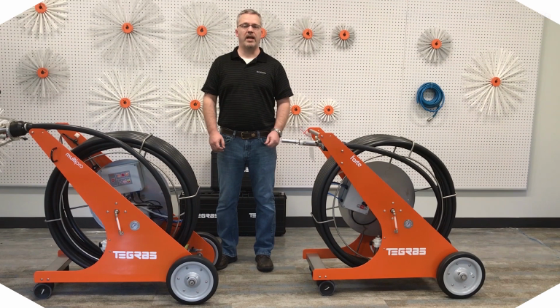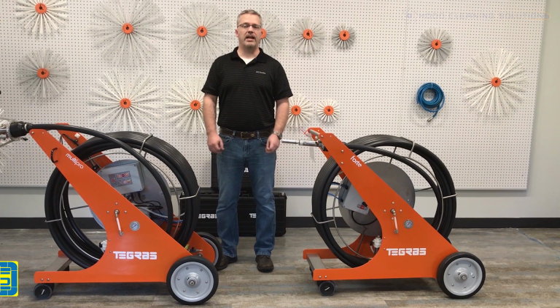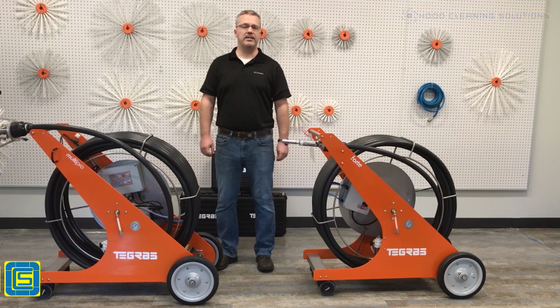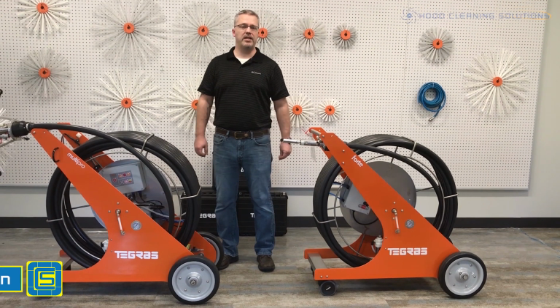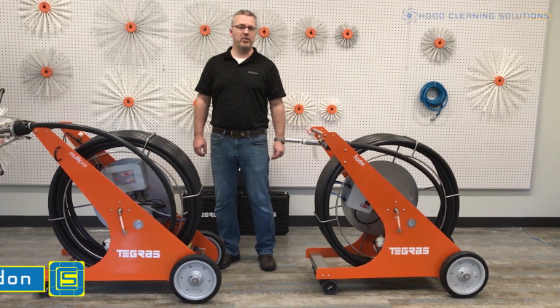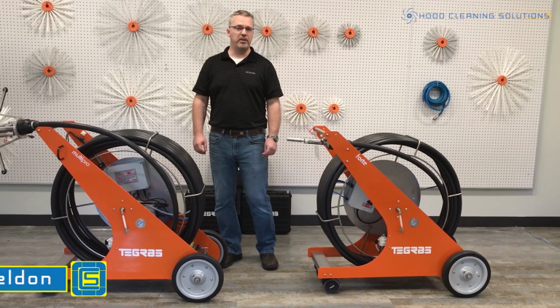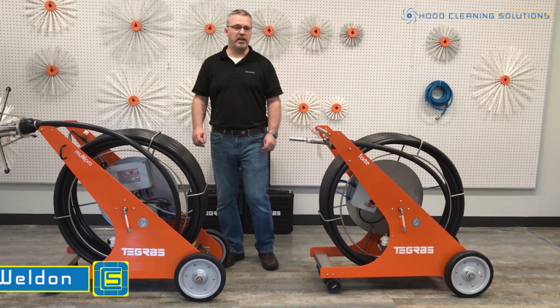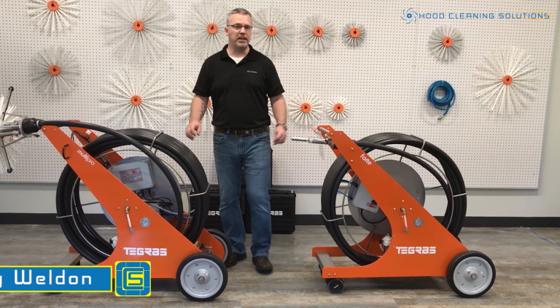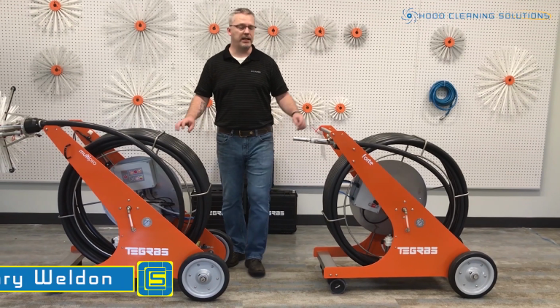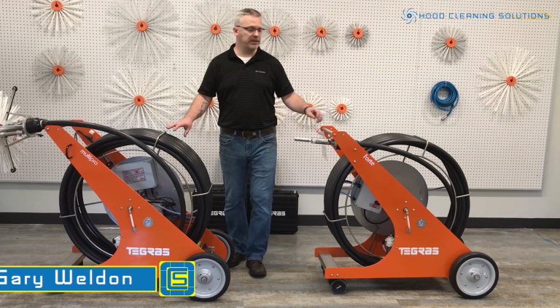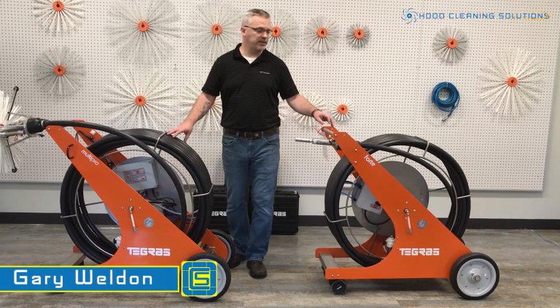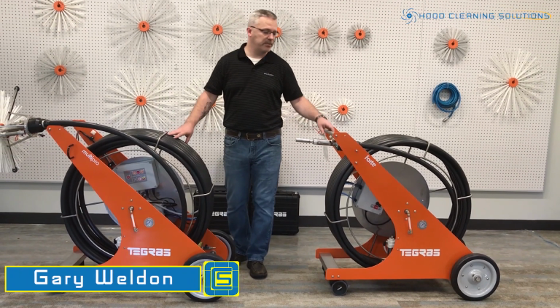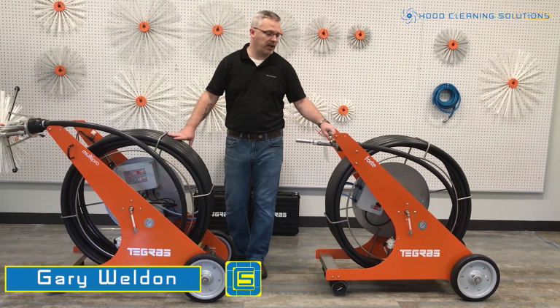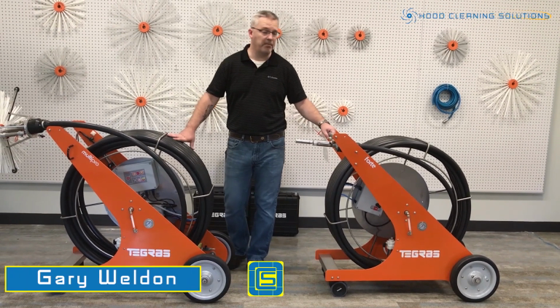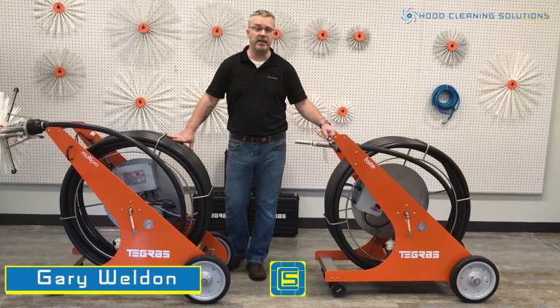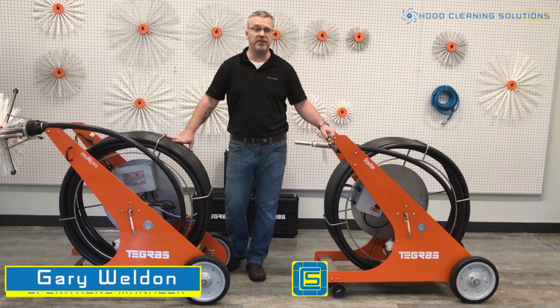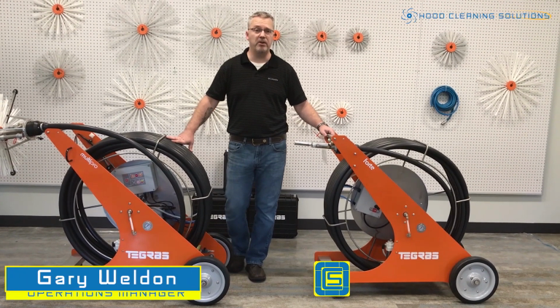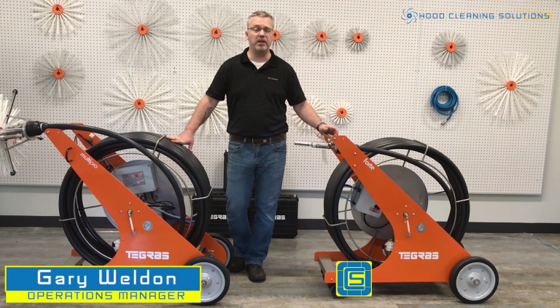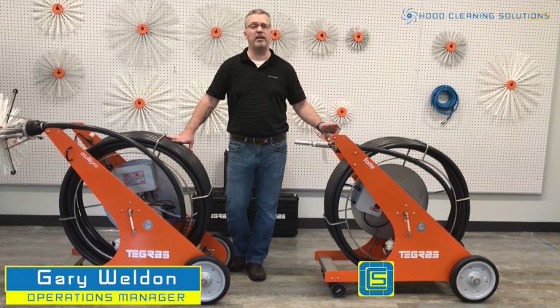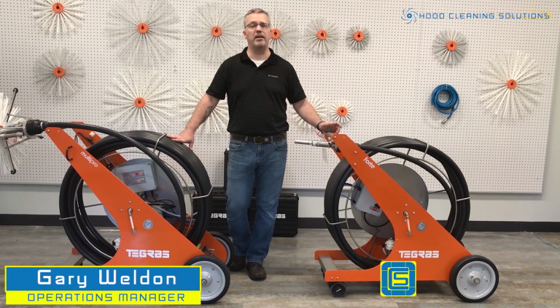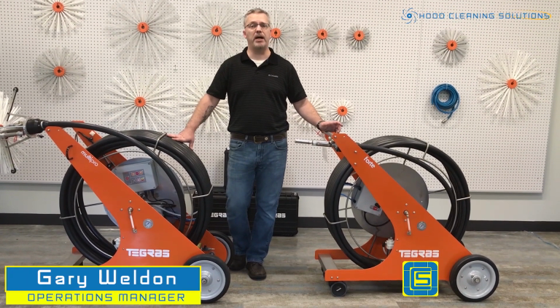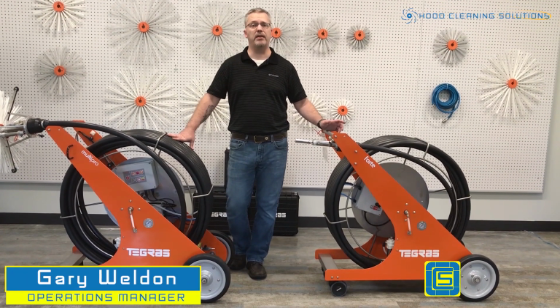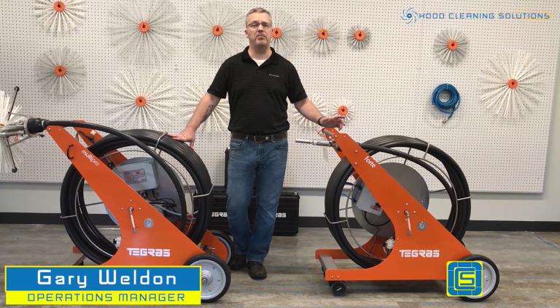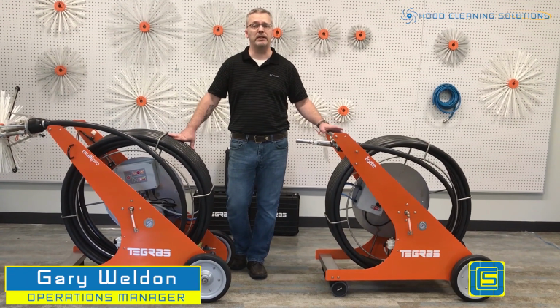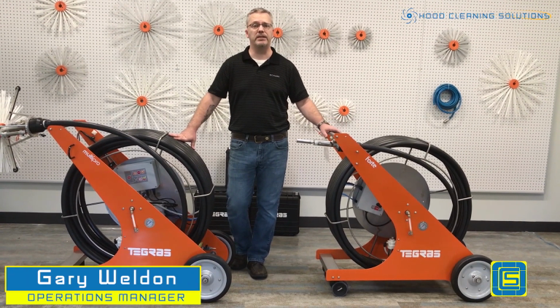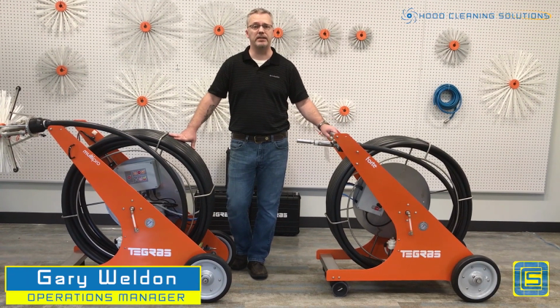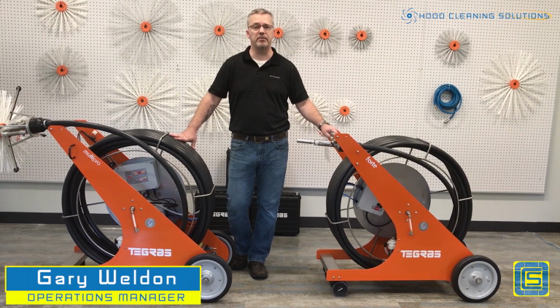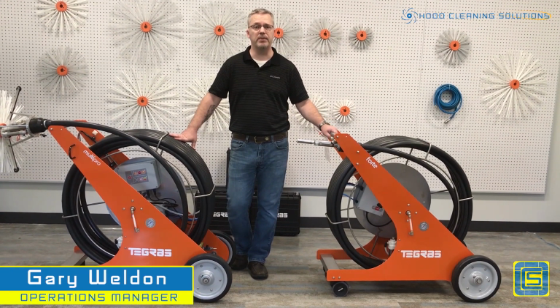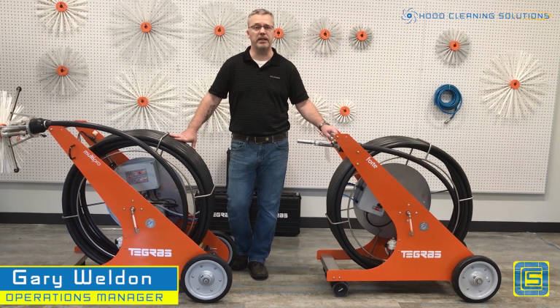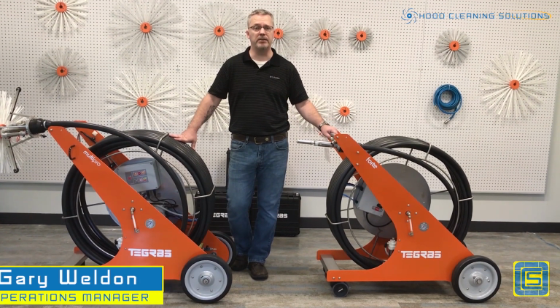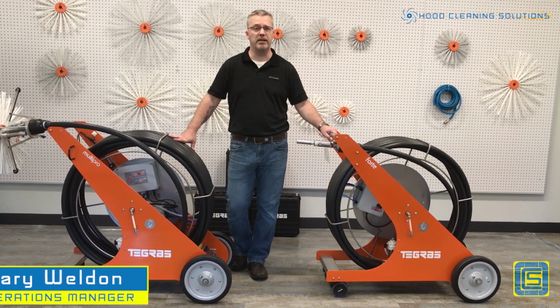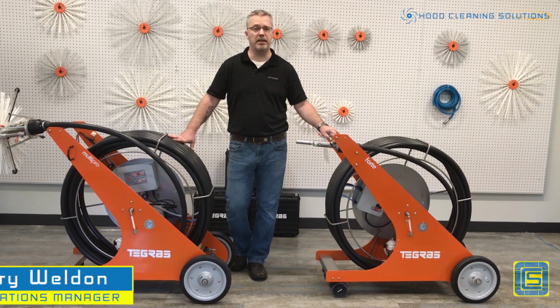Hey guys, Gary Weldon with Omni Containment Systems. In this video, we're going to talk about the brushing systems with the Tigris Concept.